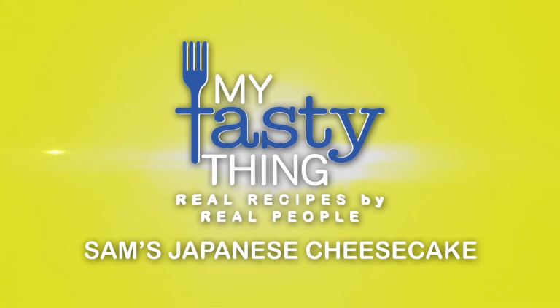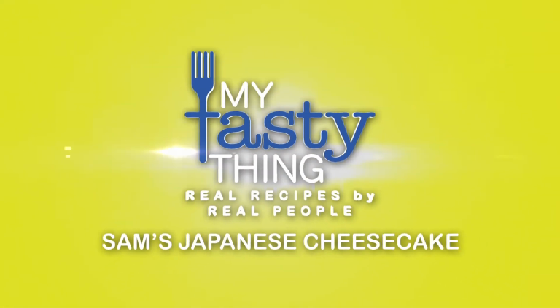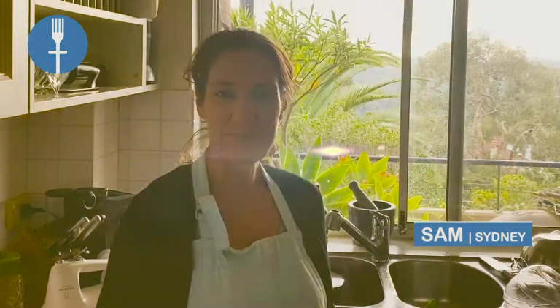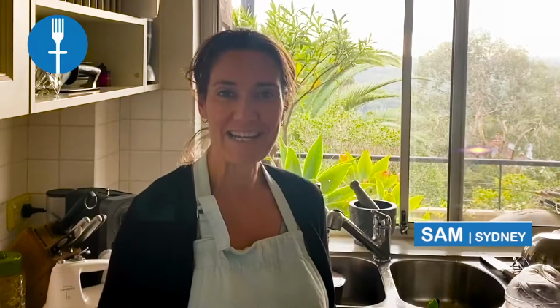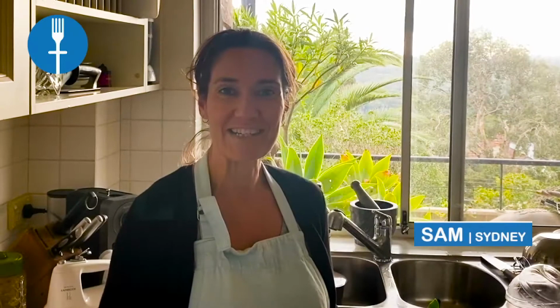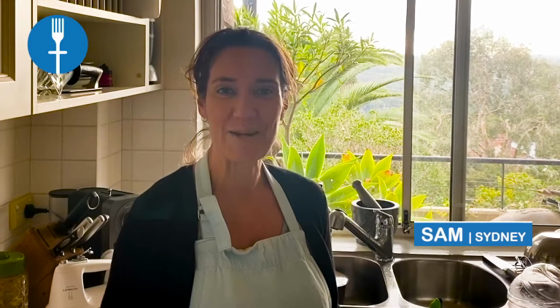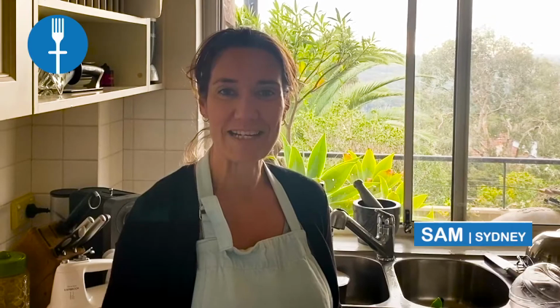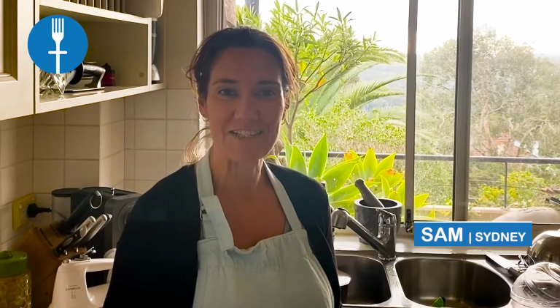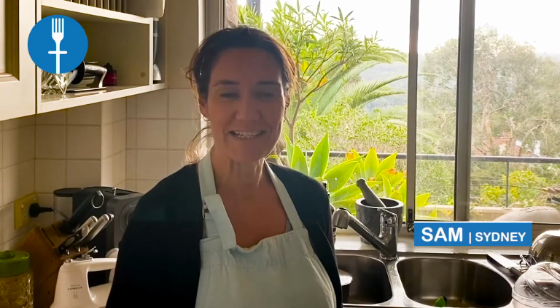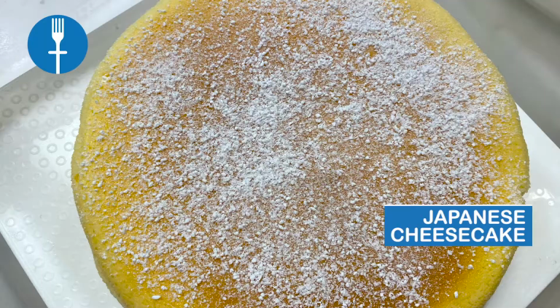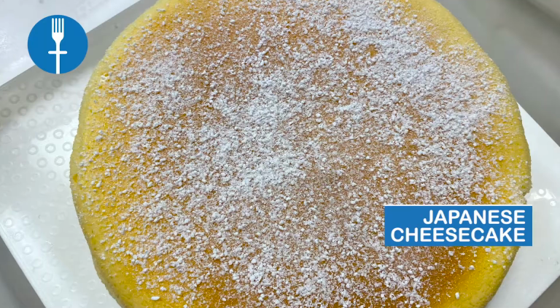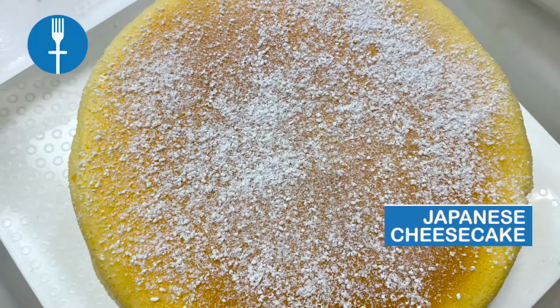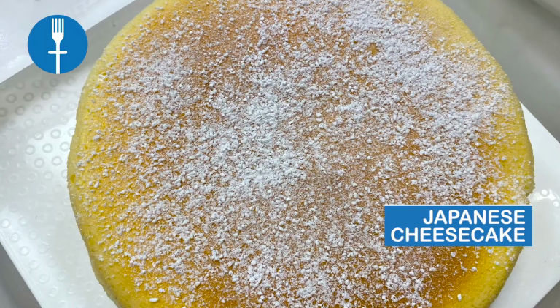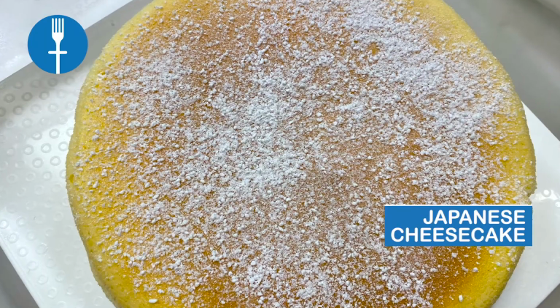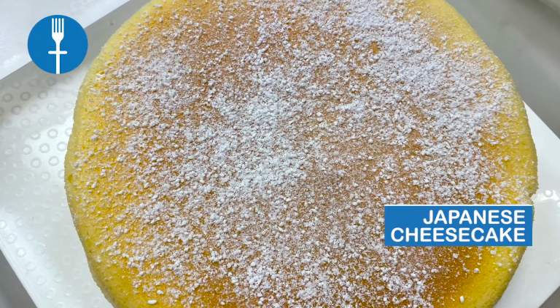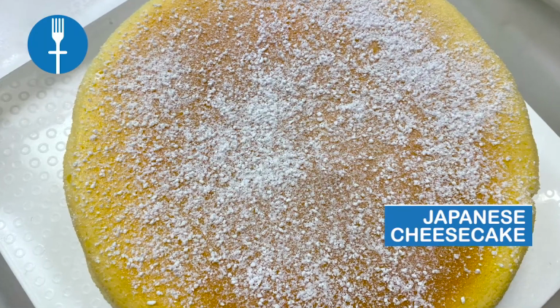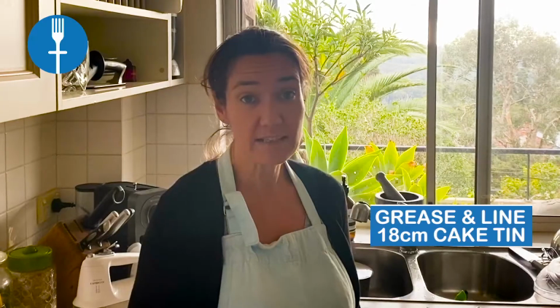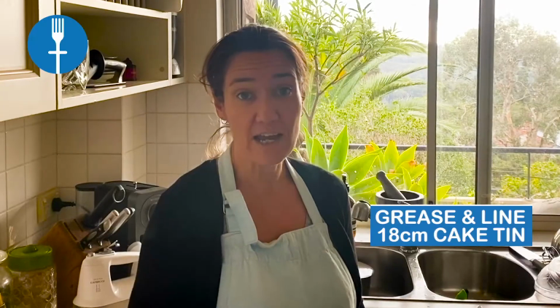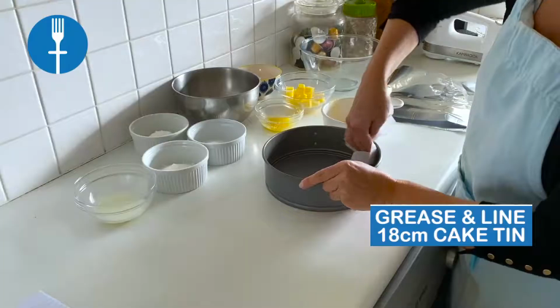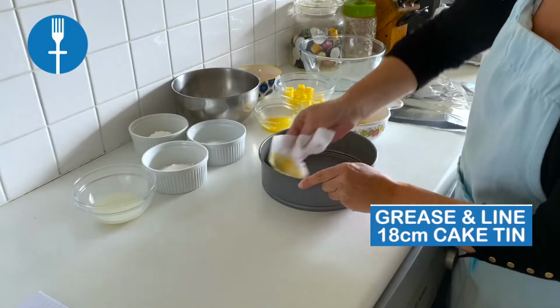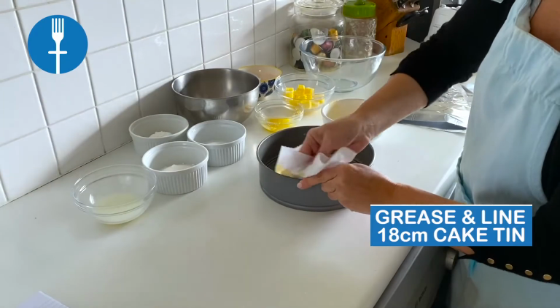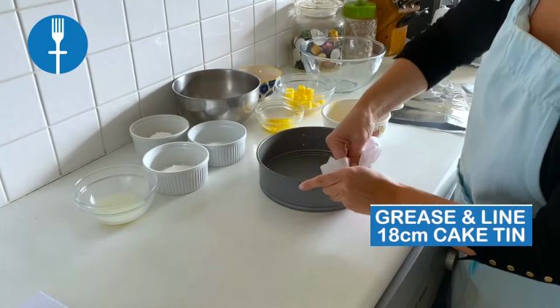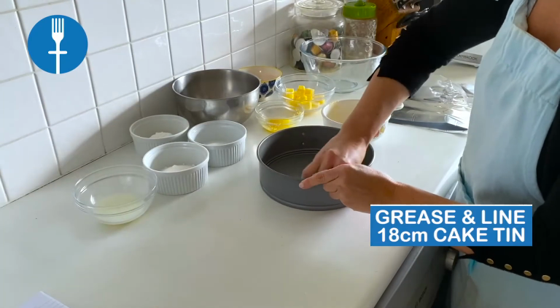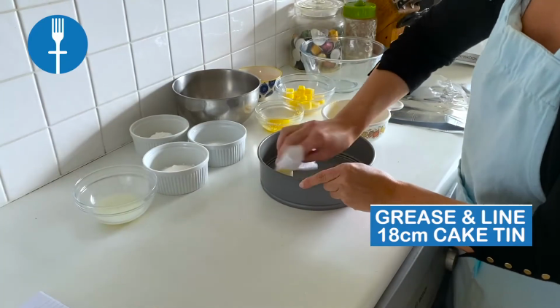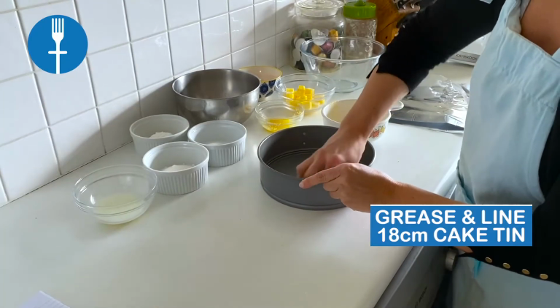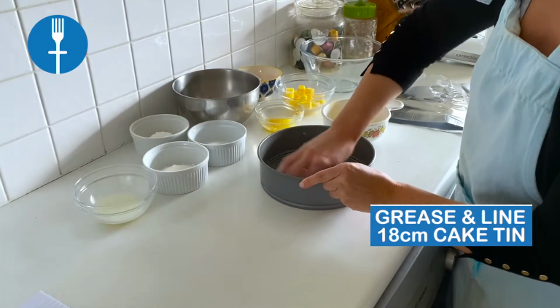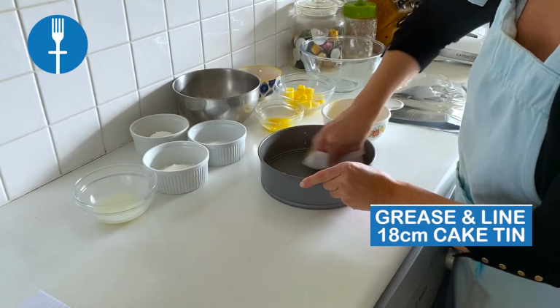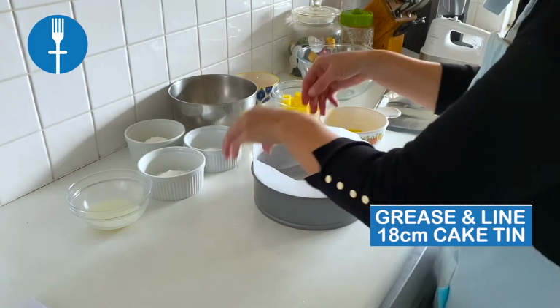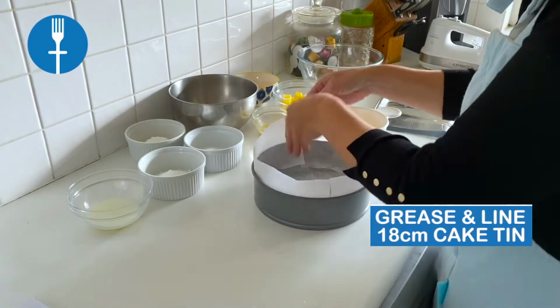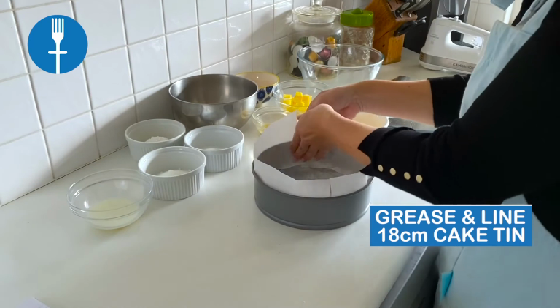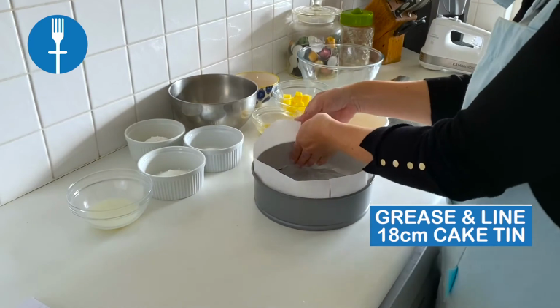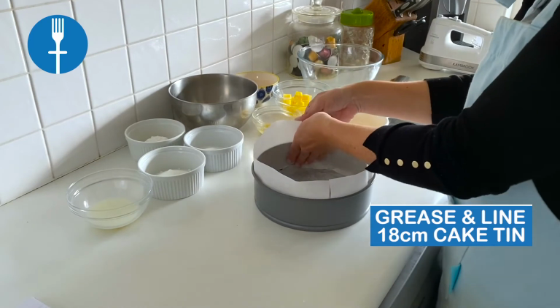We're making Japanese Cheesecake. Grease and line the bottom and sides of an 18cm cake tin.